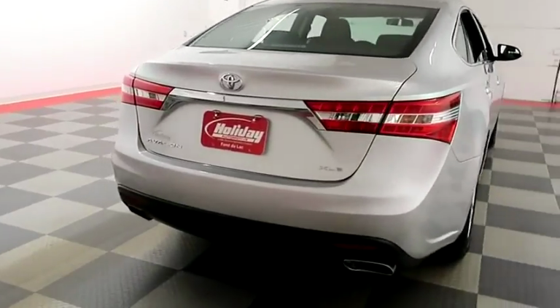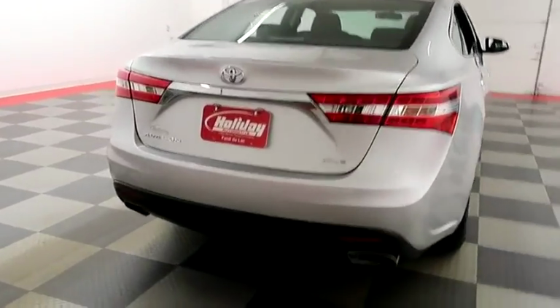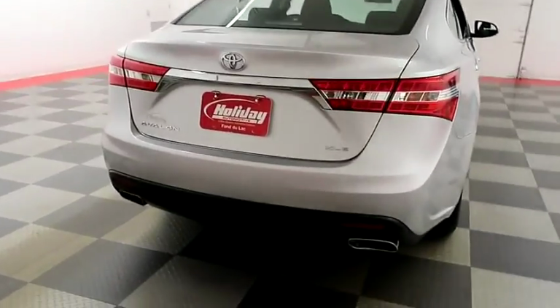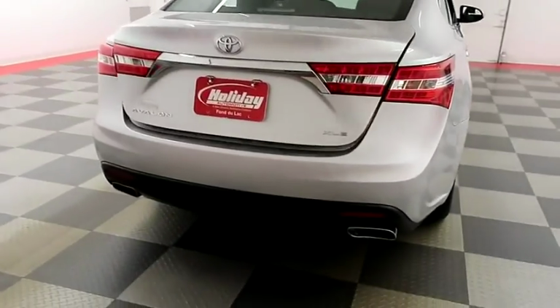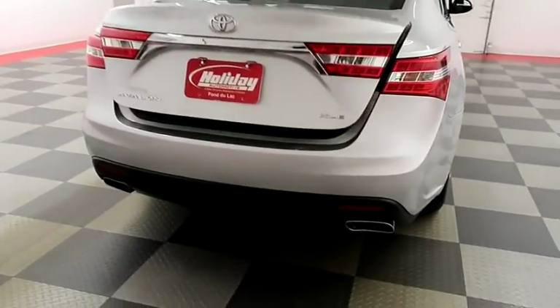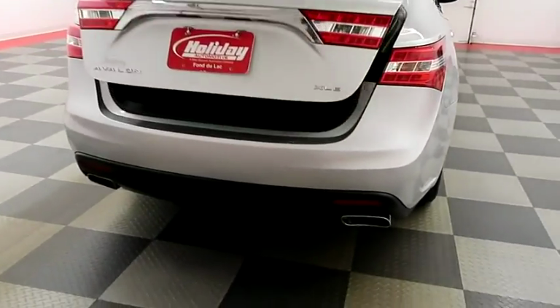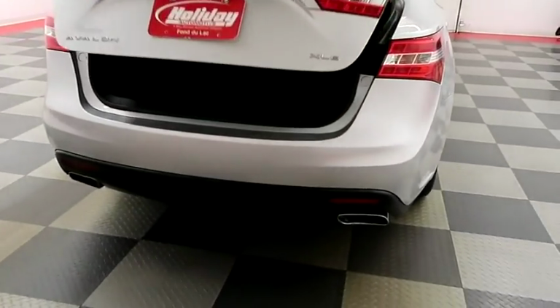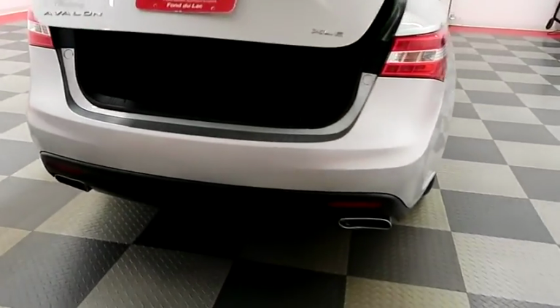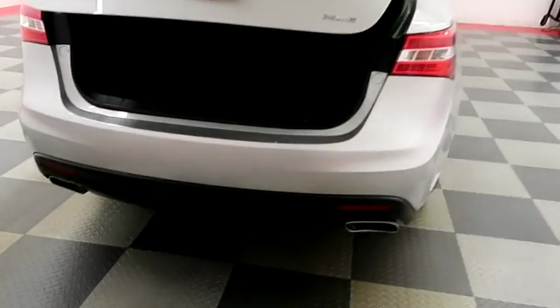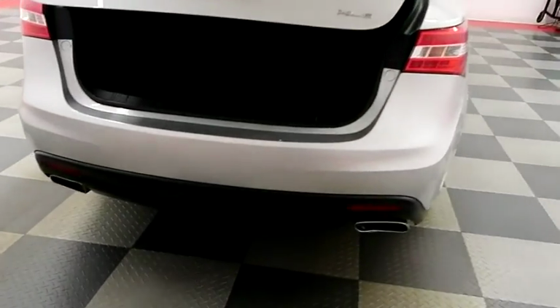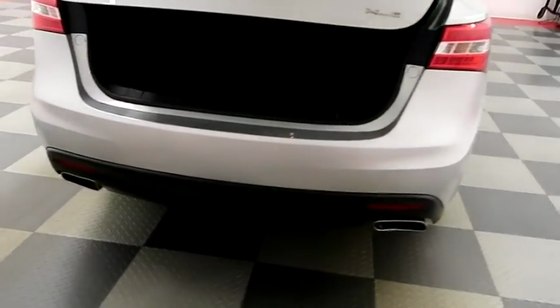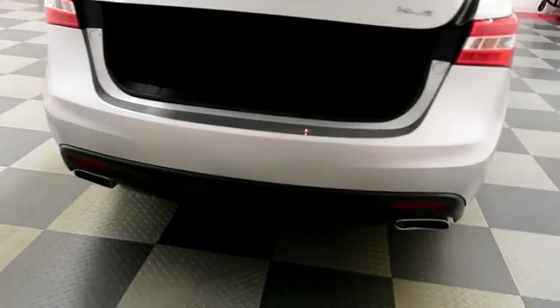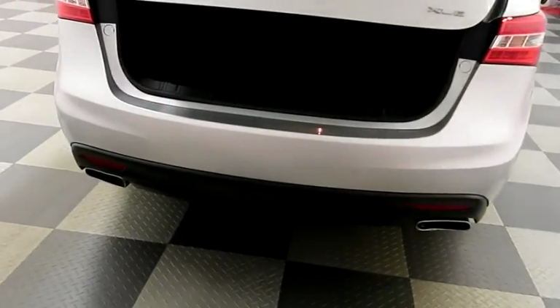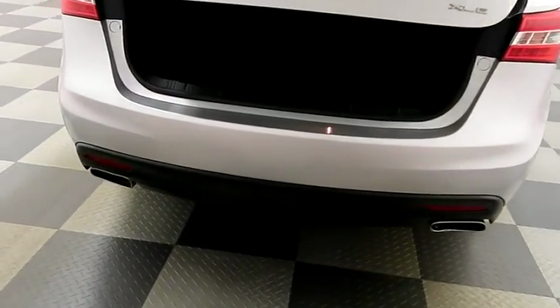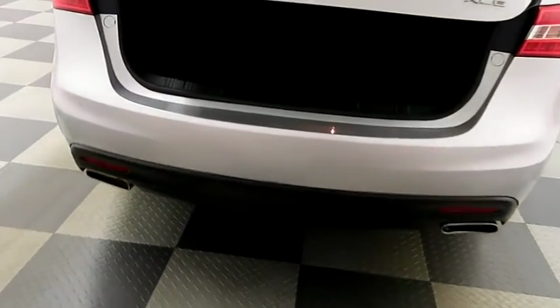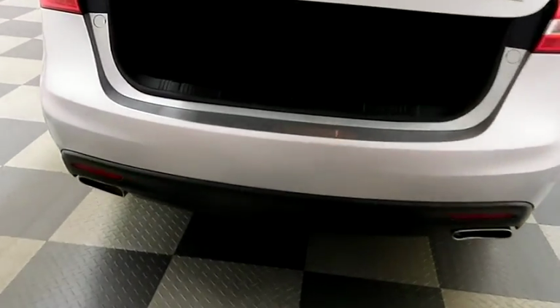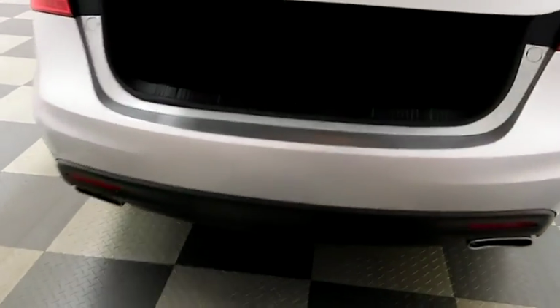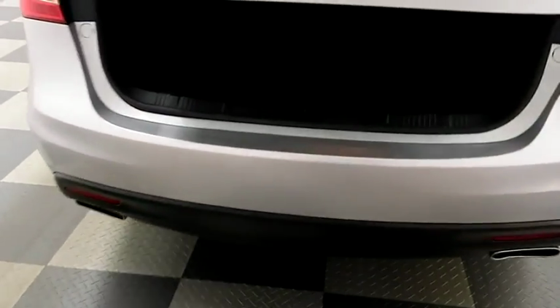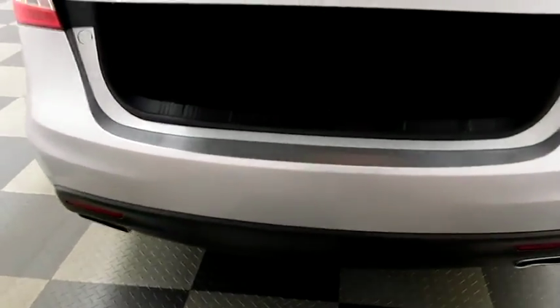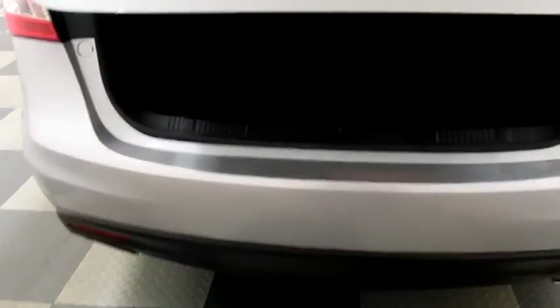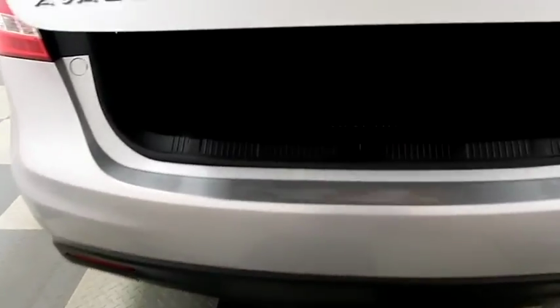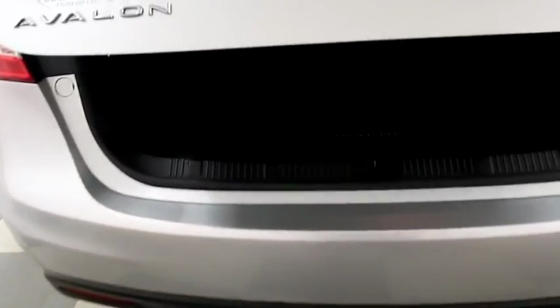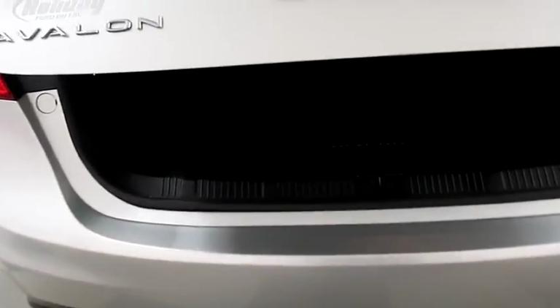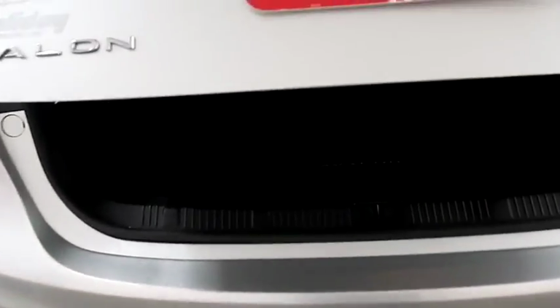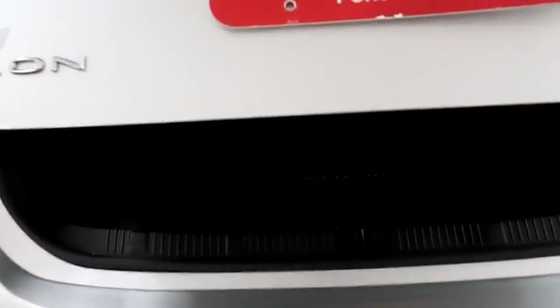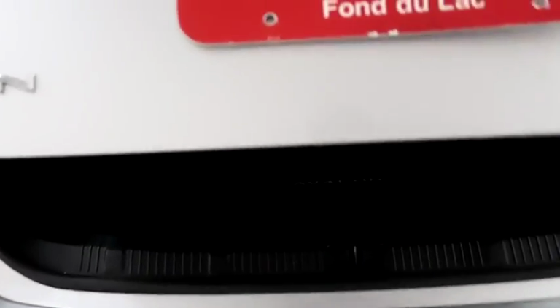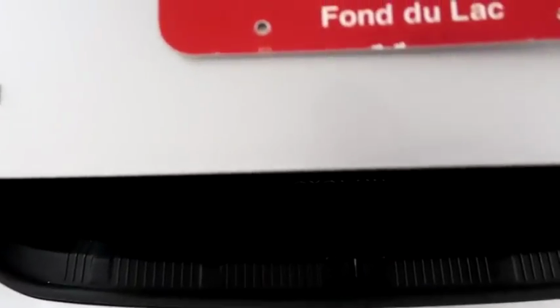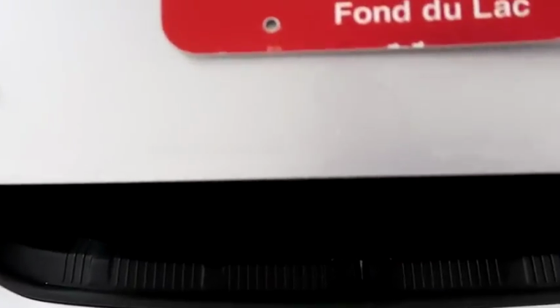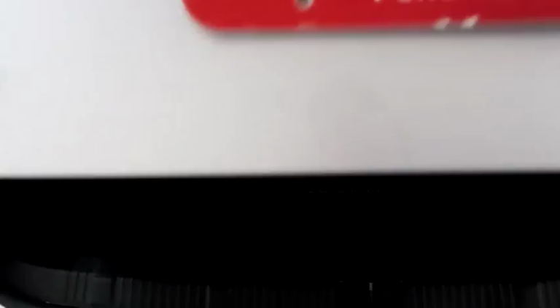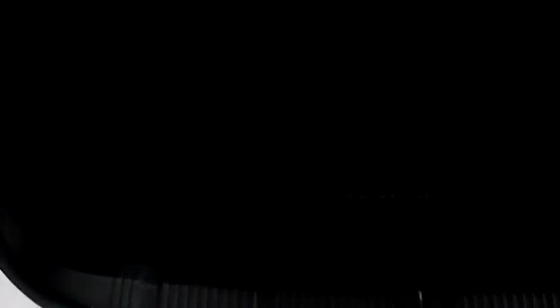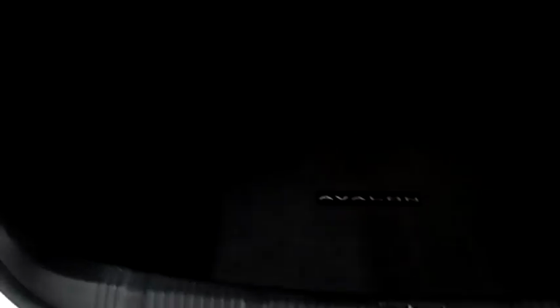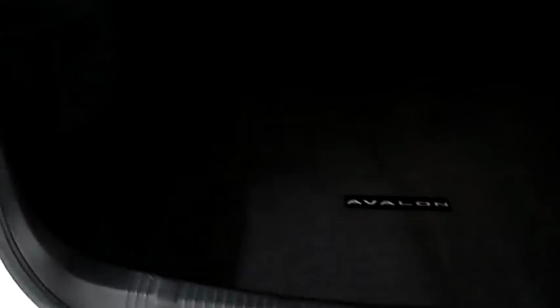You have dual-point exhaust on the back. Taking a look in the trunk.